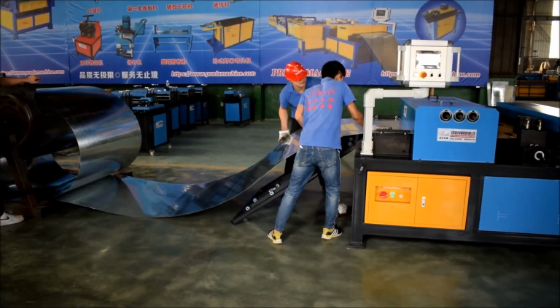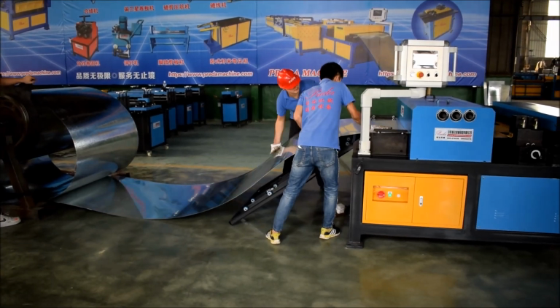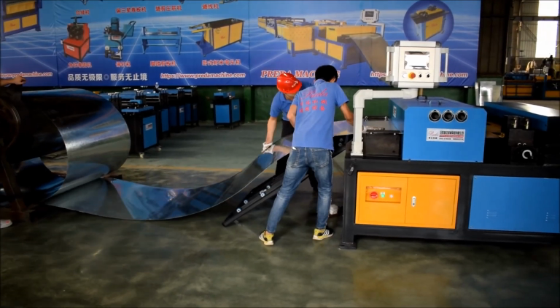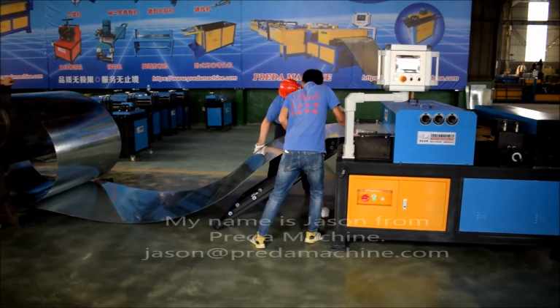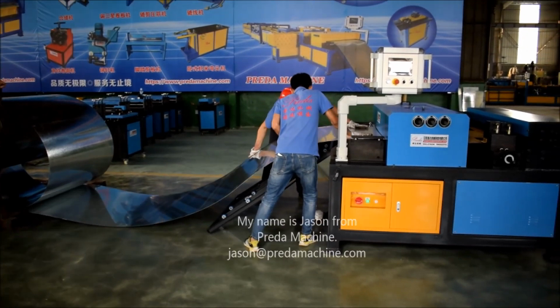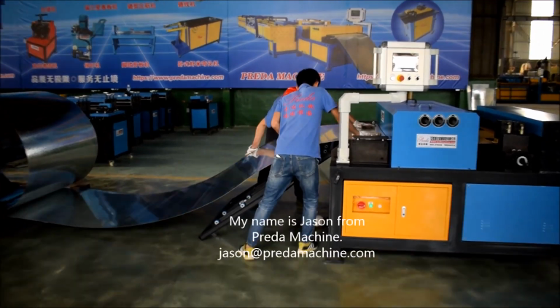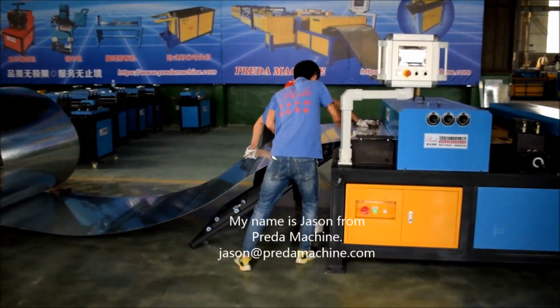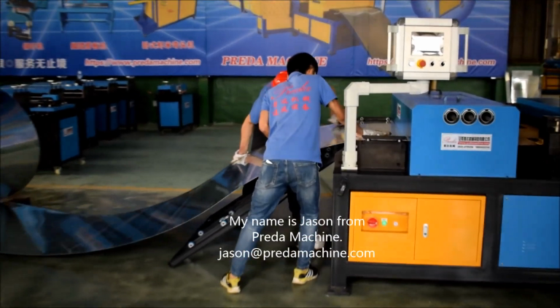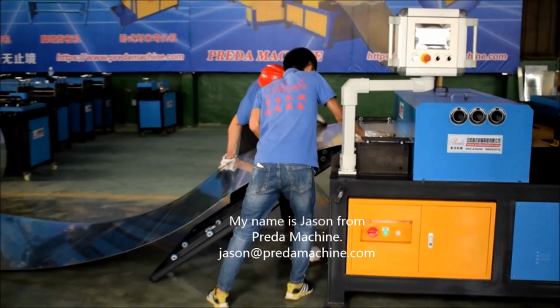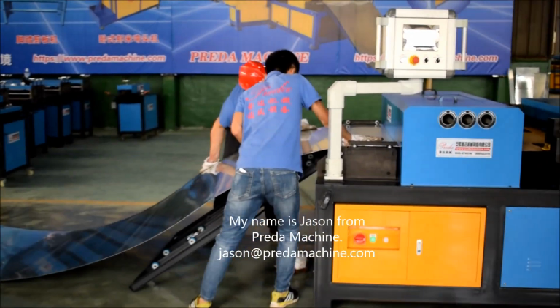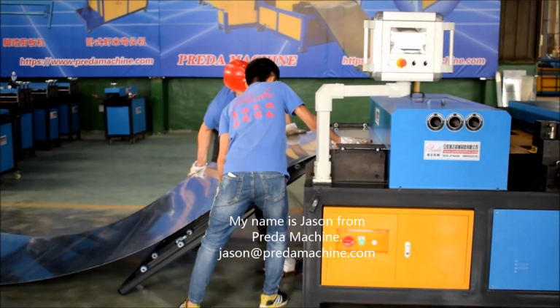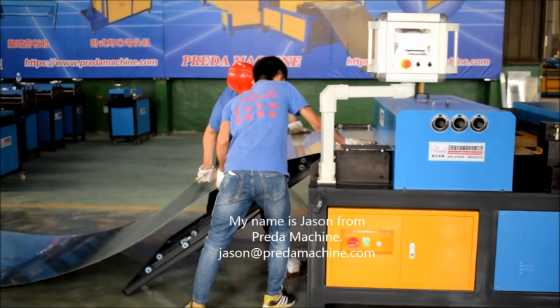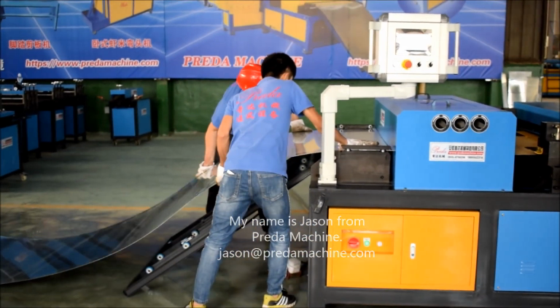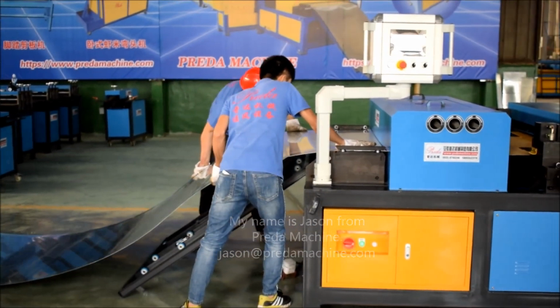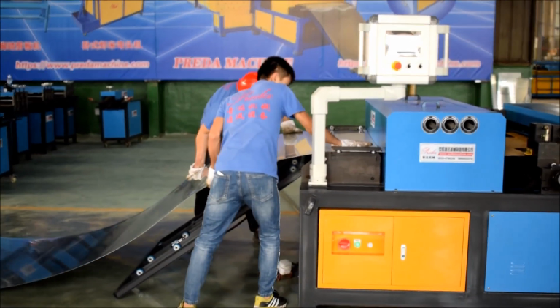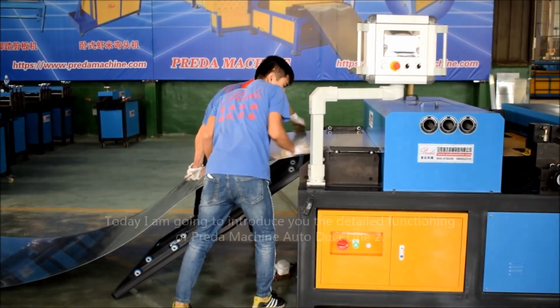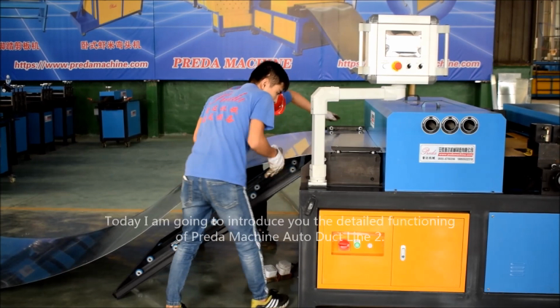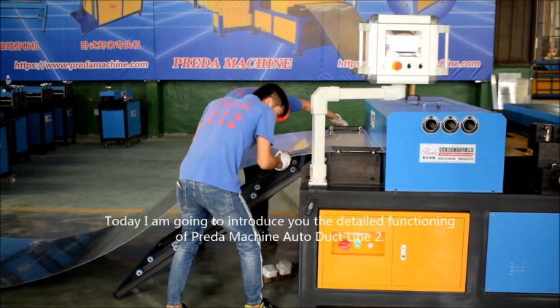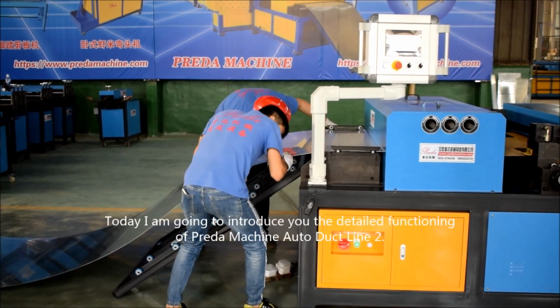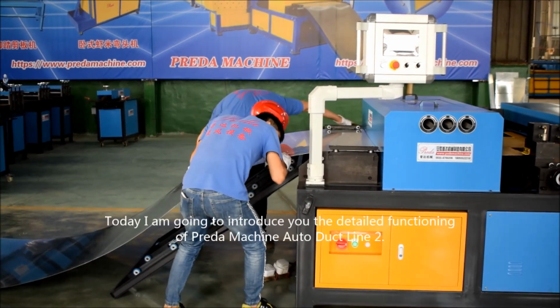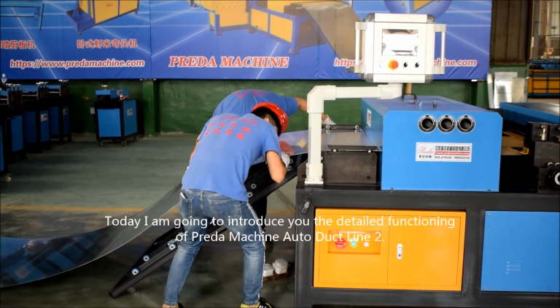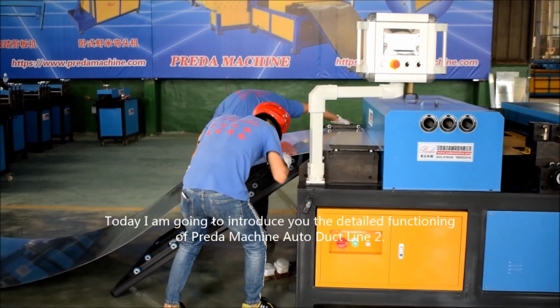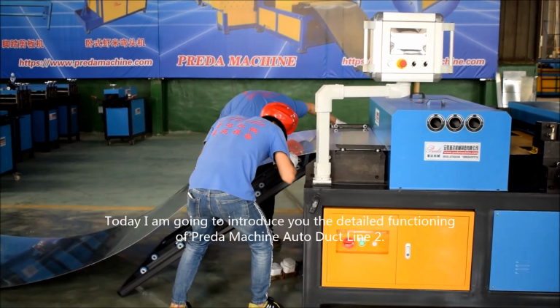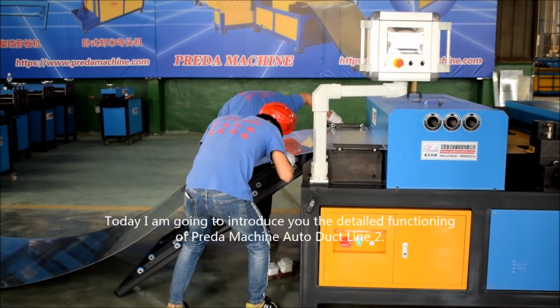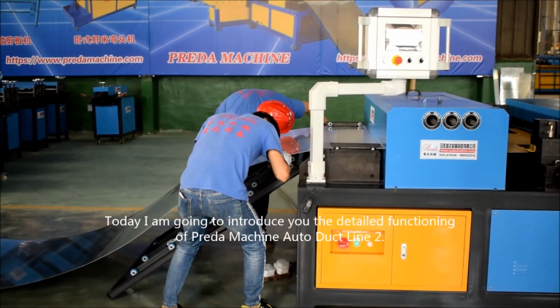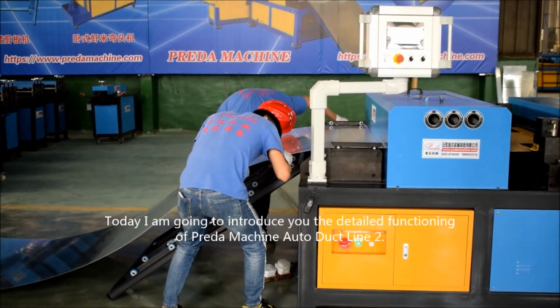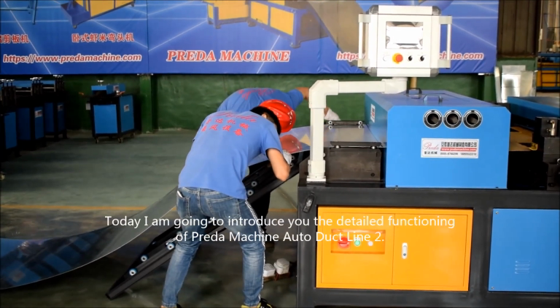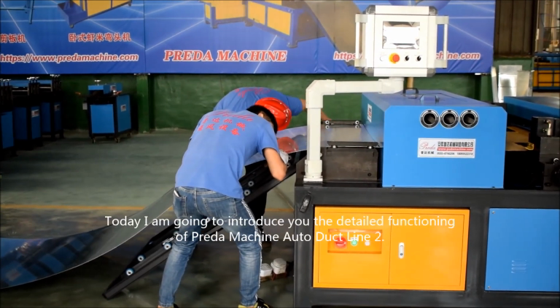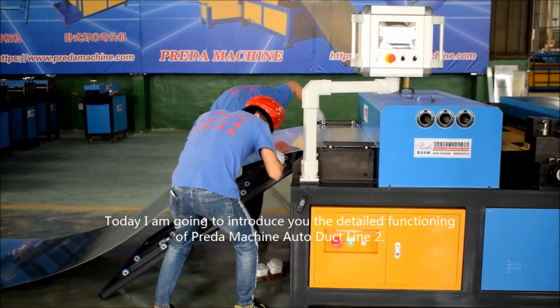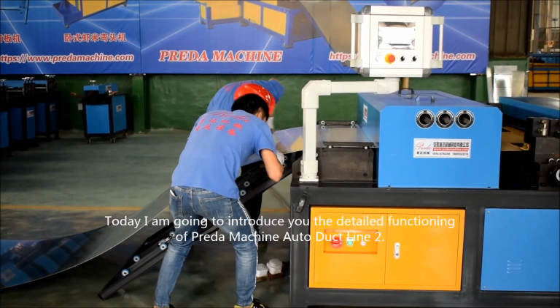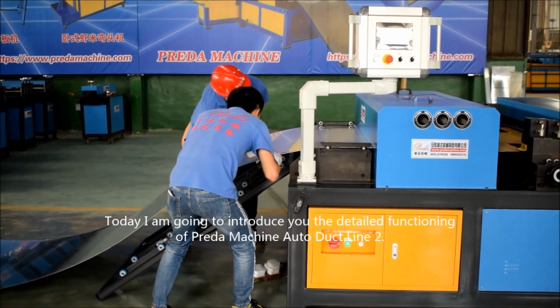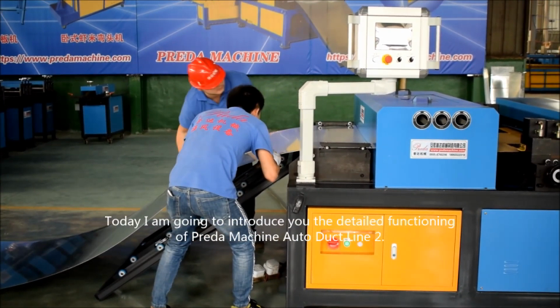My name is Jason from Credit Machine. Today I'm going to introduce you to the detailed functioning of Credit Machine Auto Declined 2.